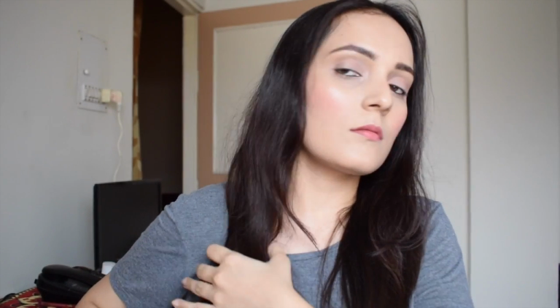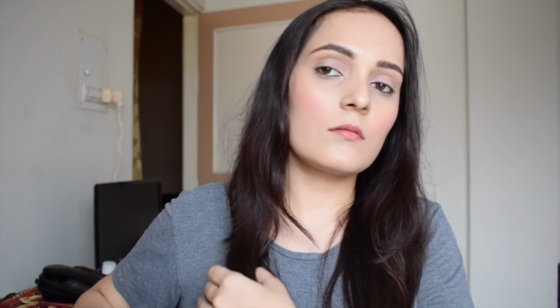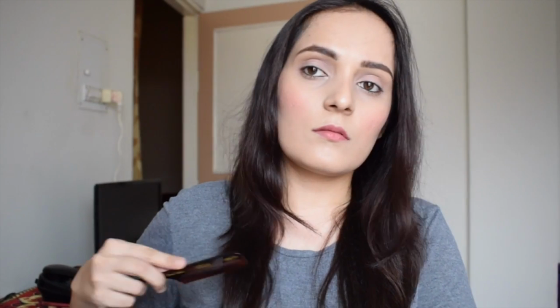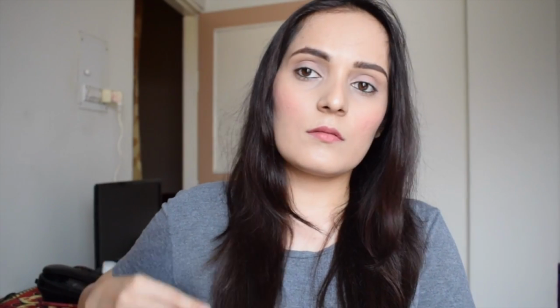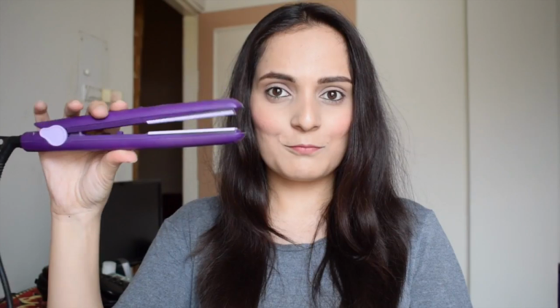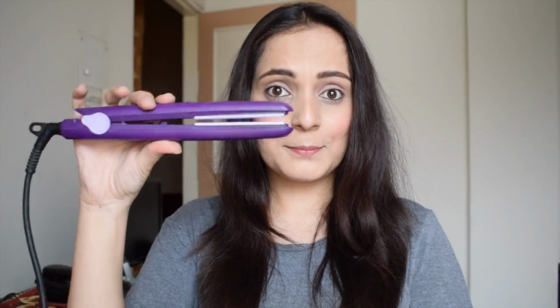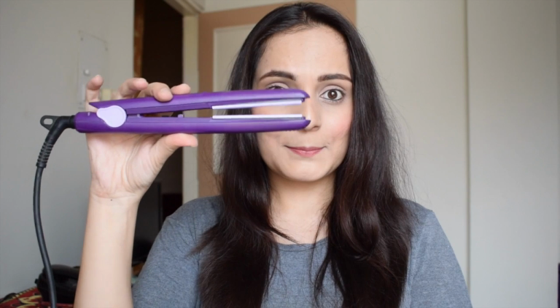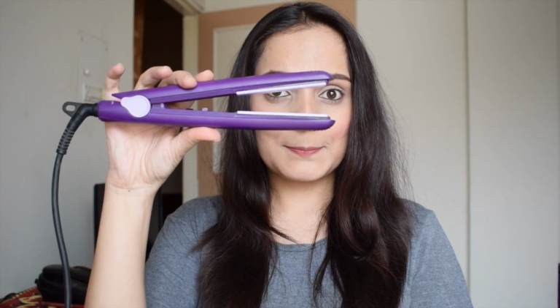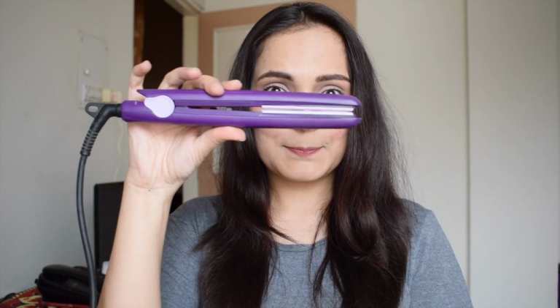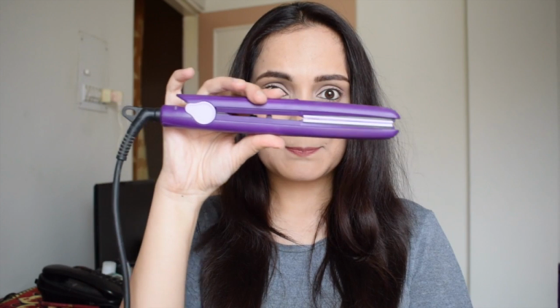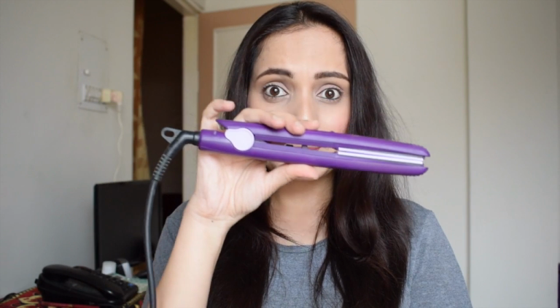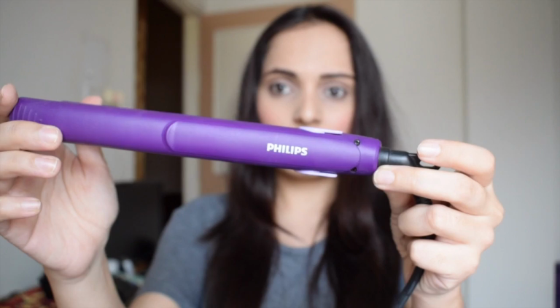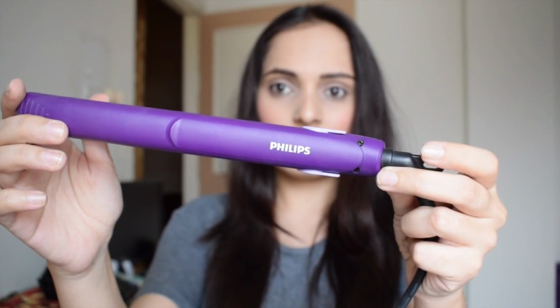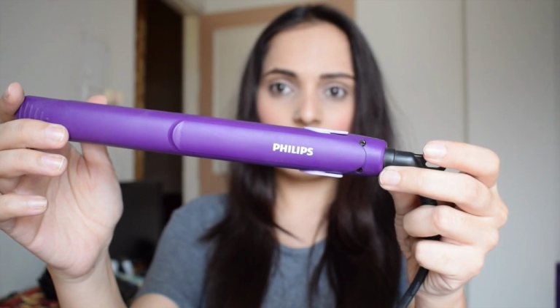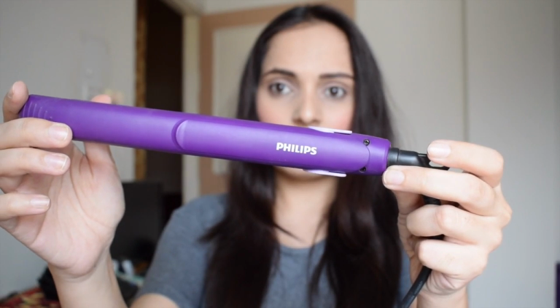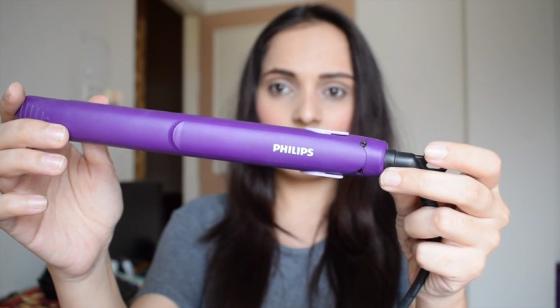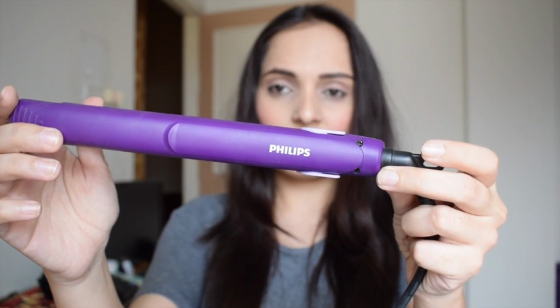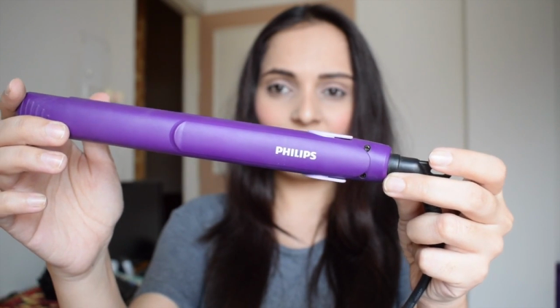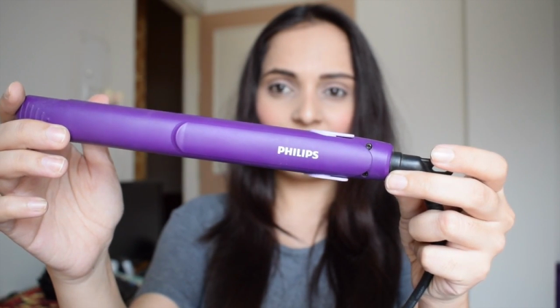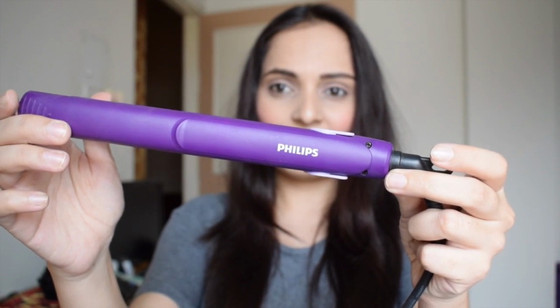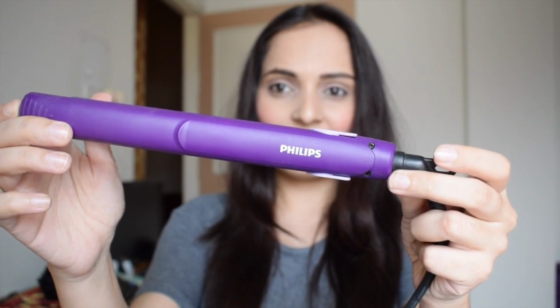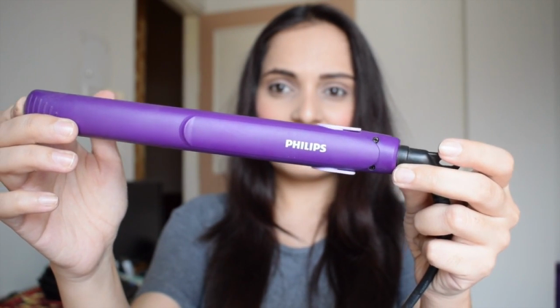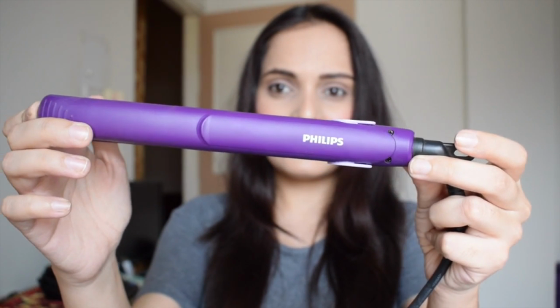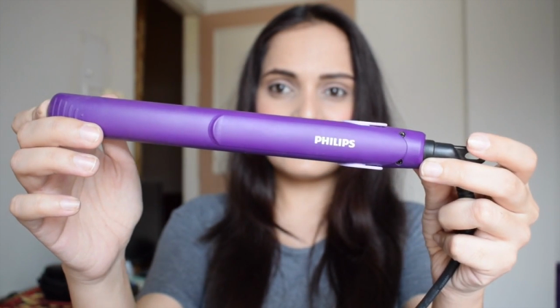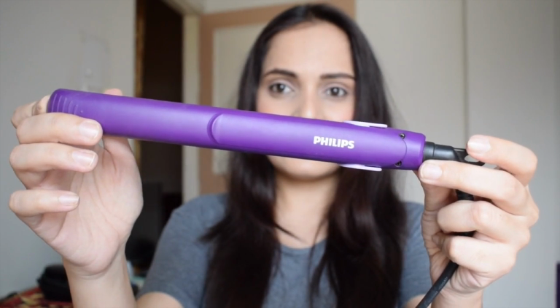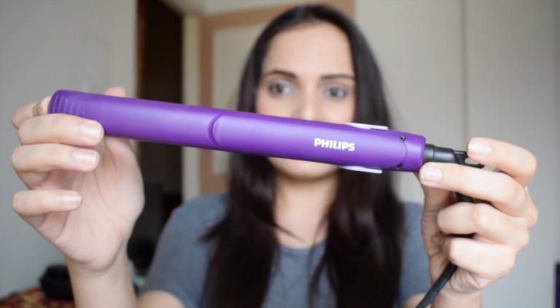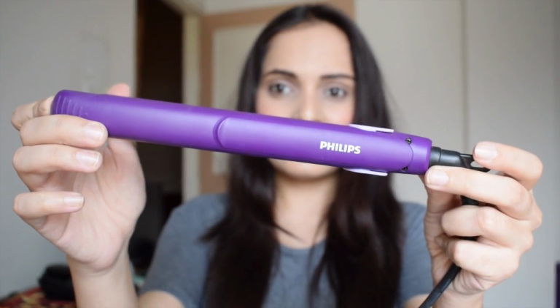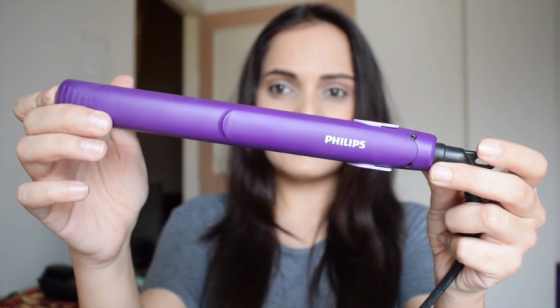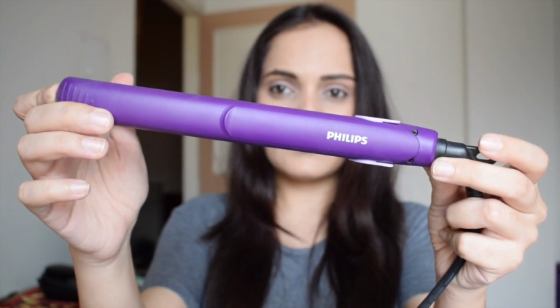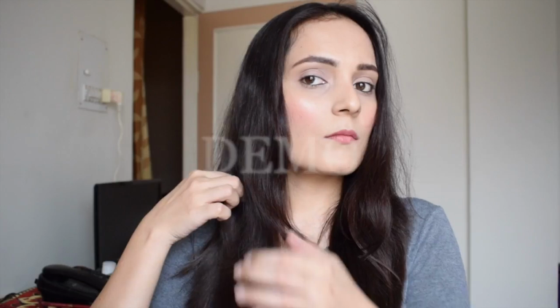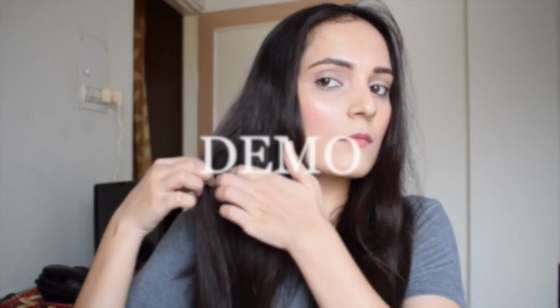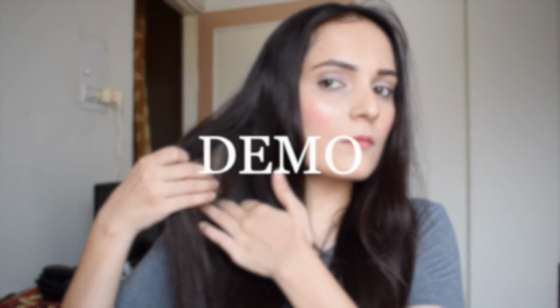I will be using a Philips straightener. This one is smaller in size than usual because it's their travel-friendly version of the straightener.